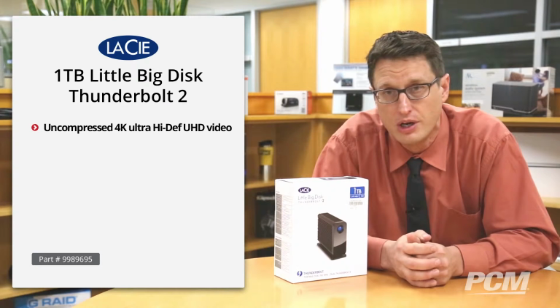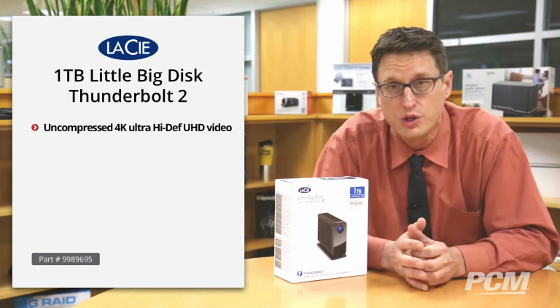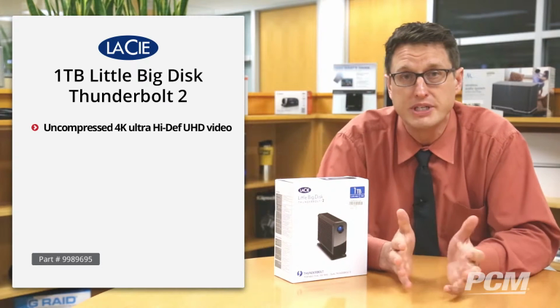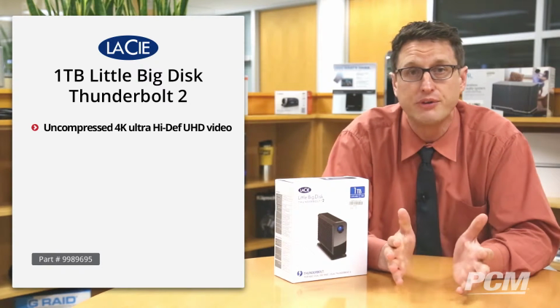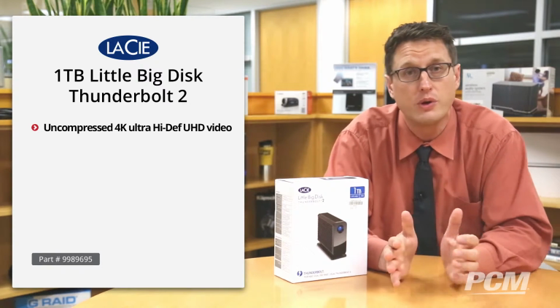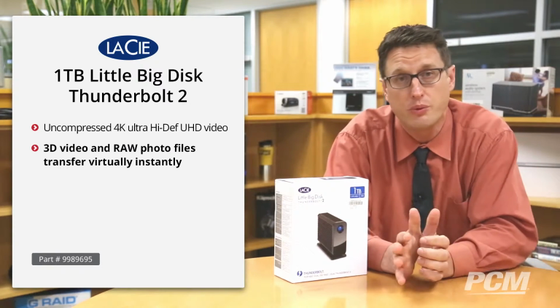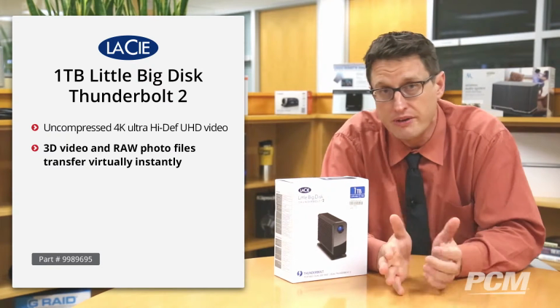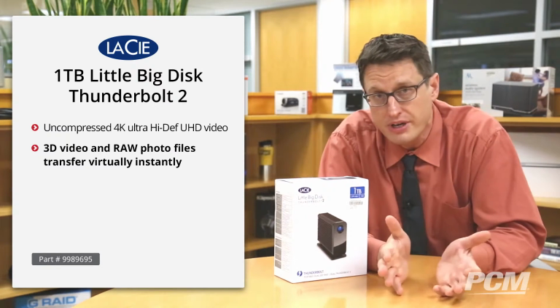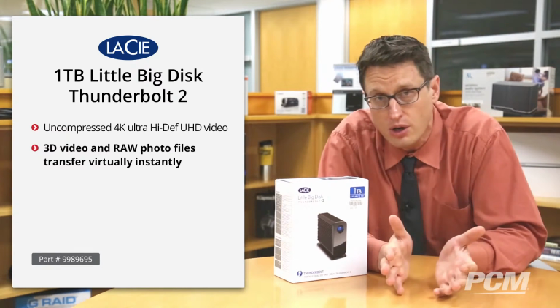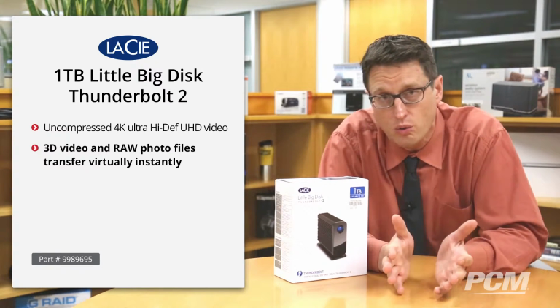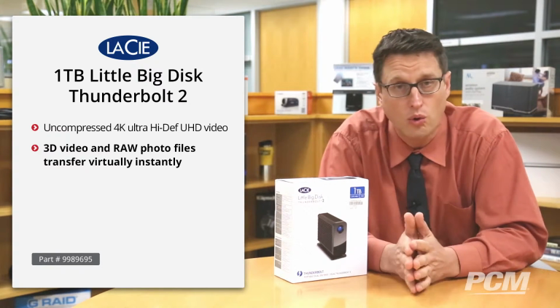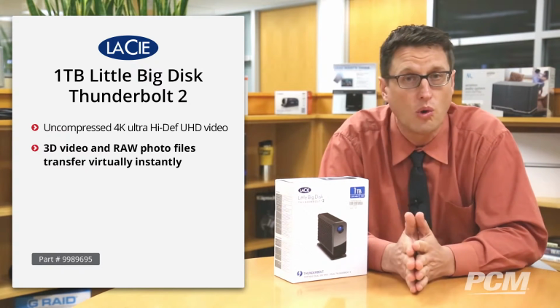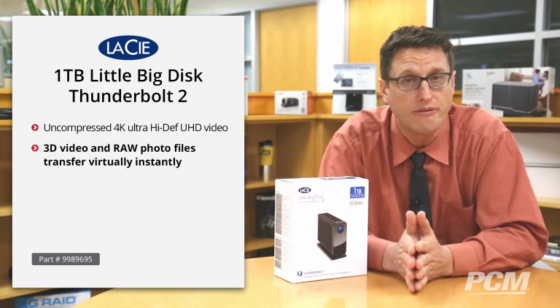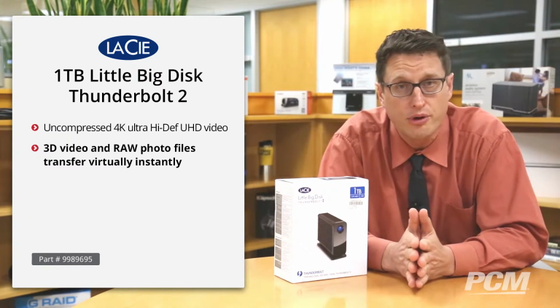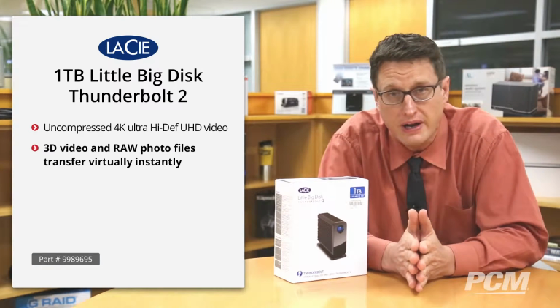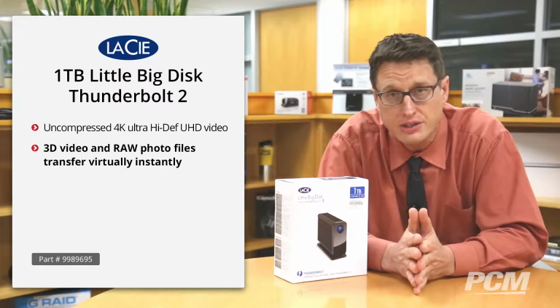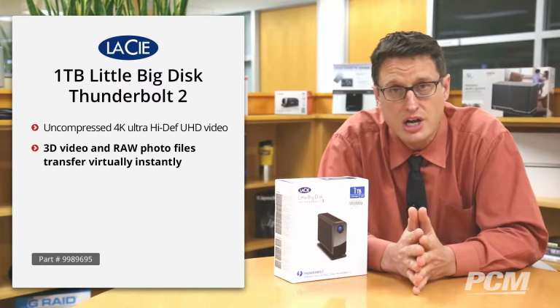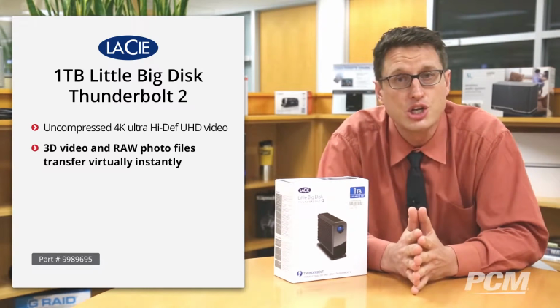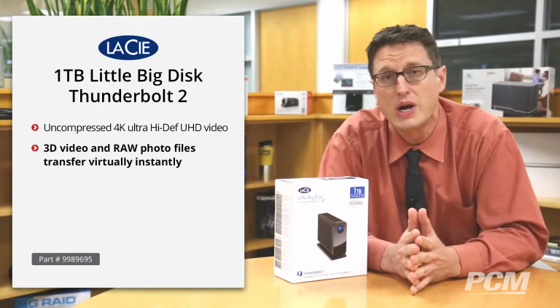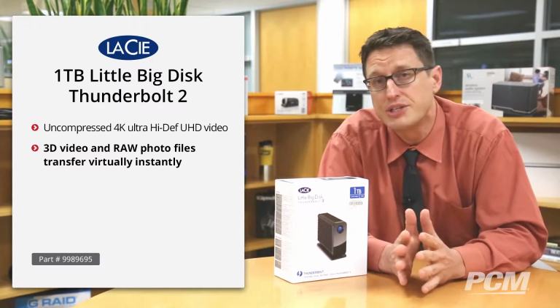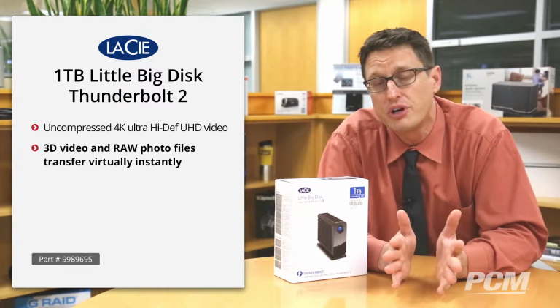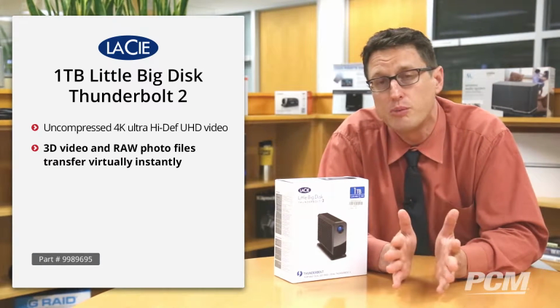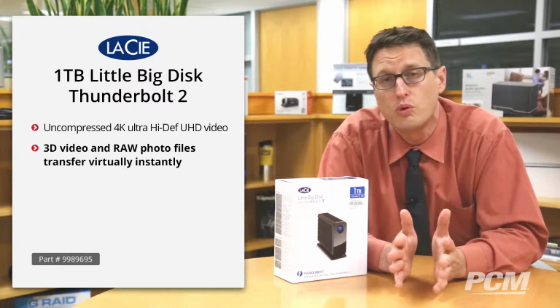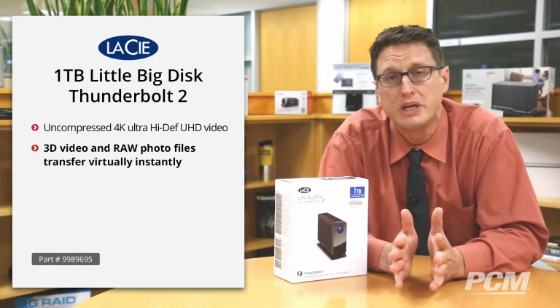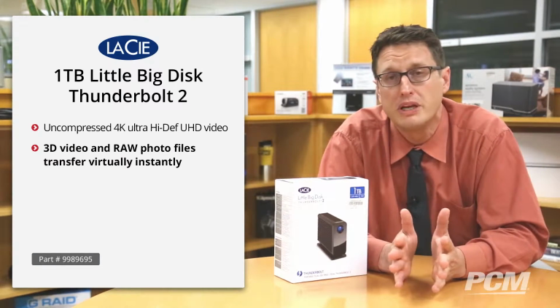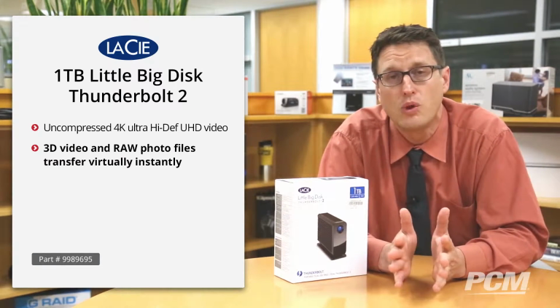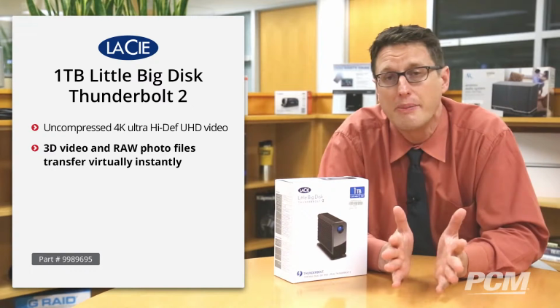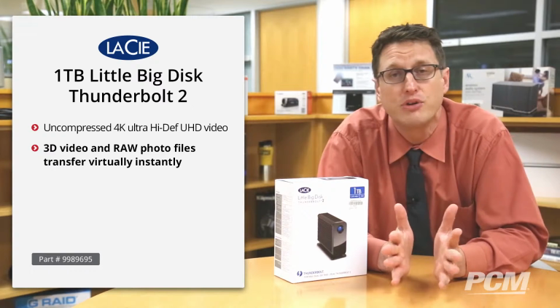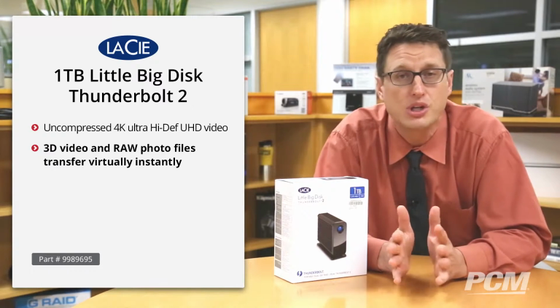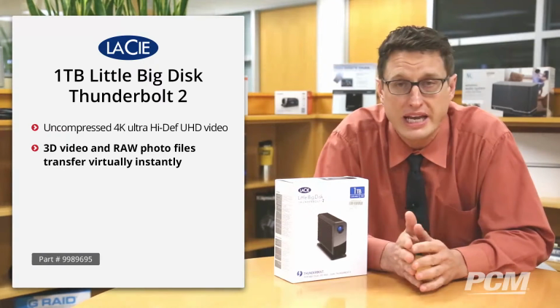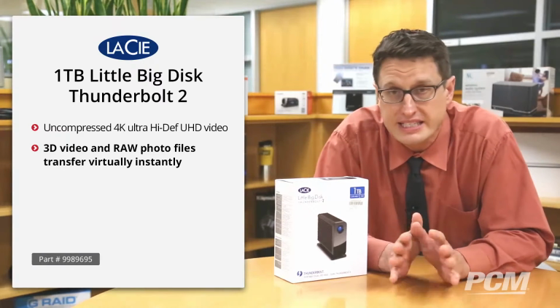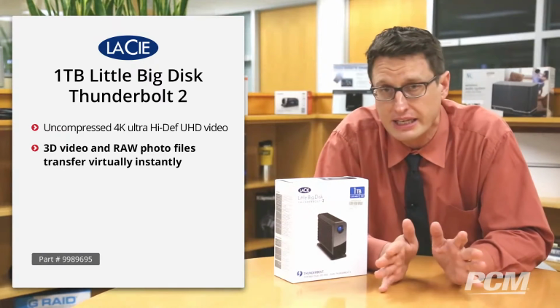That is enough to spit uncompressed 4K ultra-high definition without dropping a single frame. Which means if you're doing 3D video or raw photo files, transferring them will happen virtually instantly.